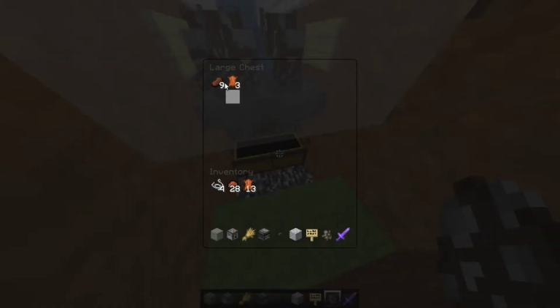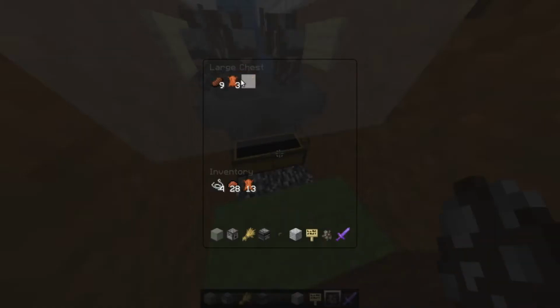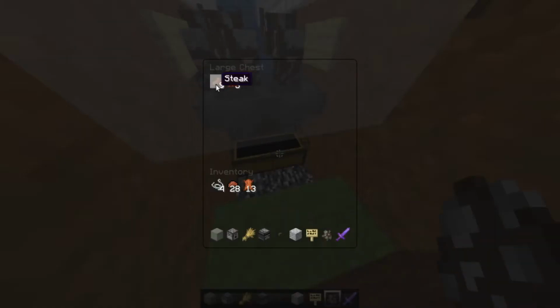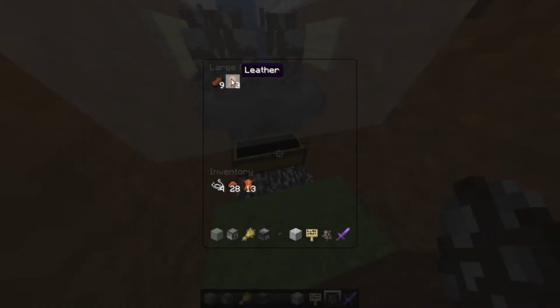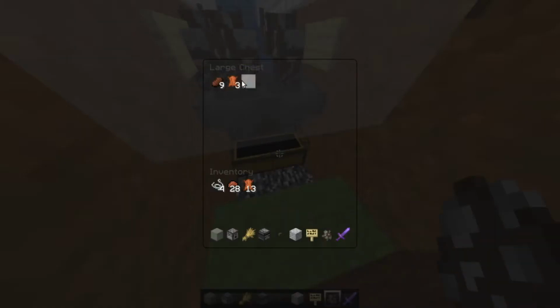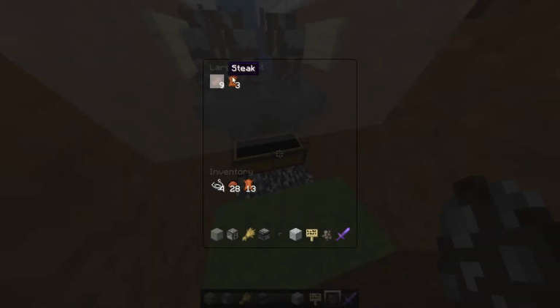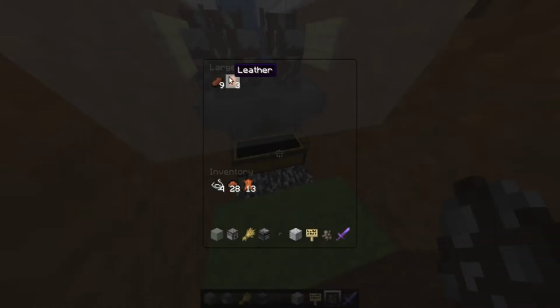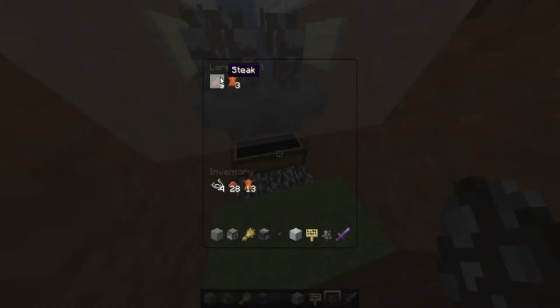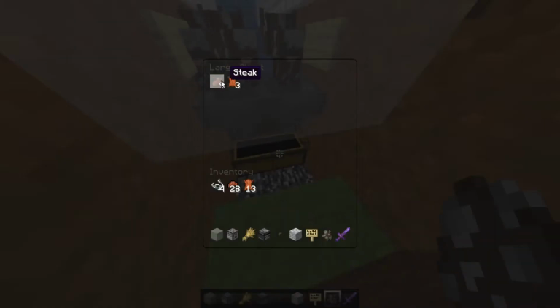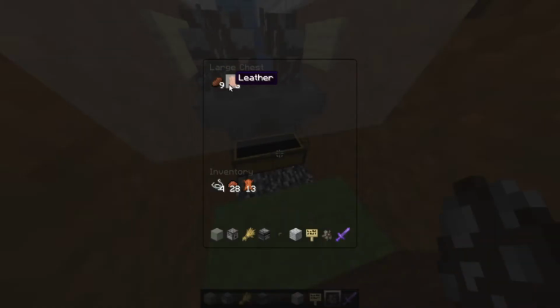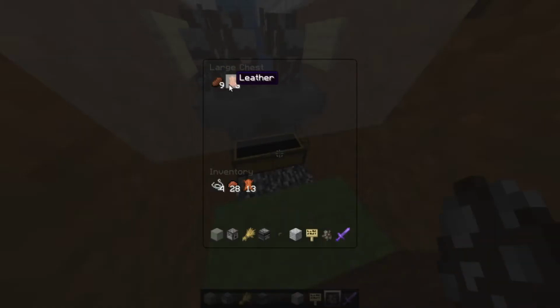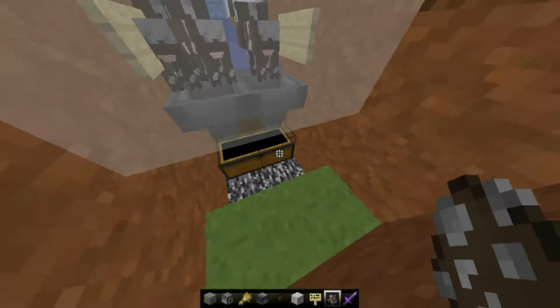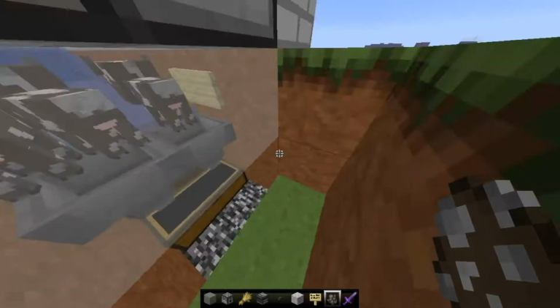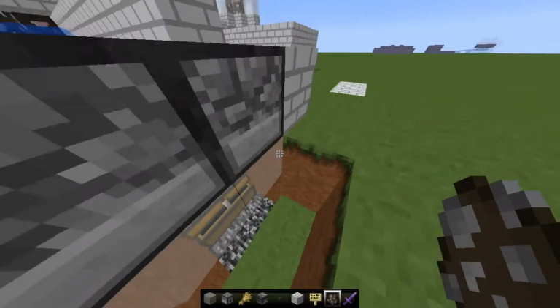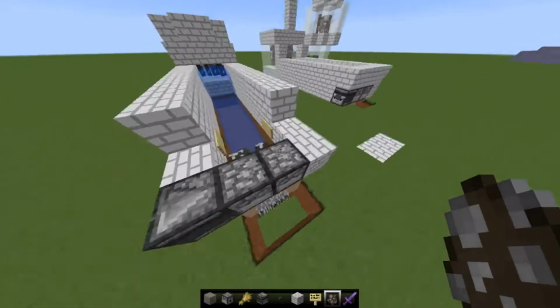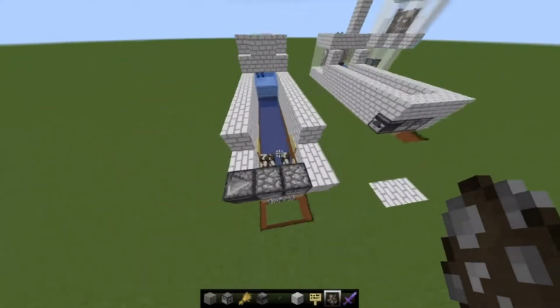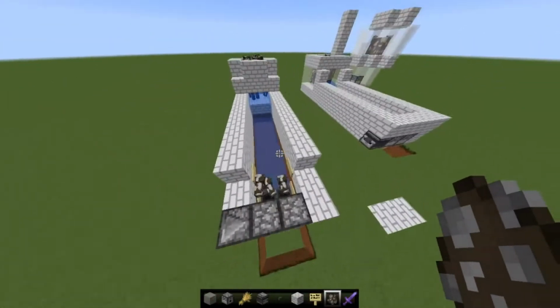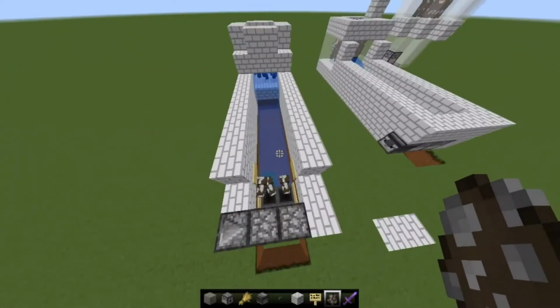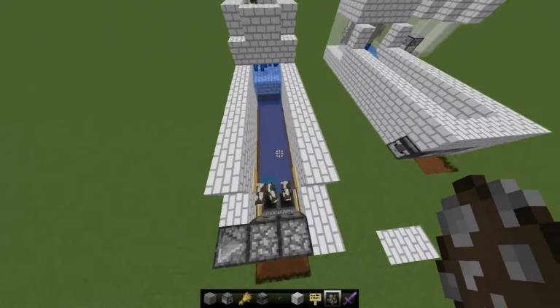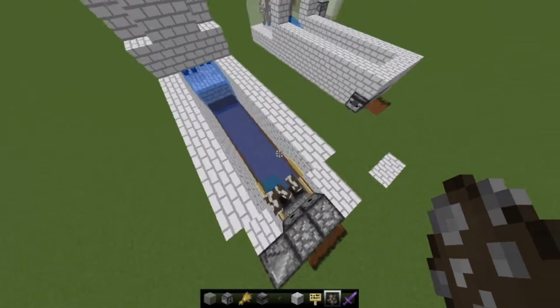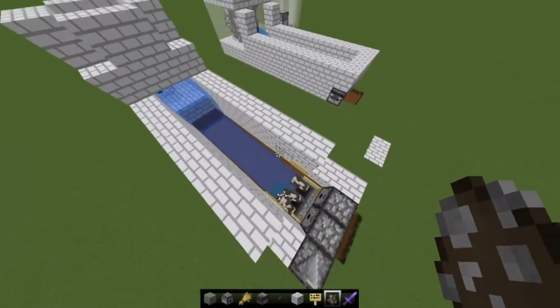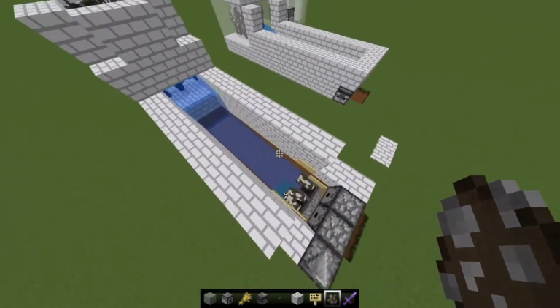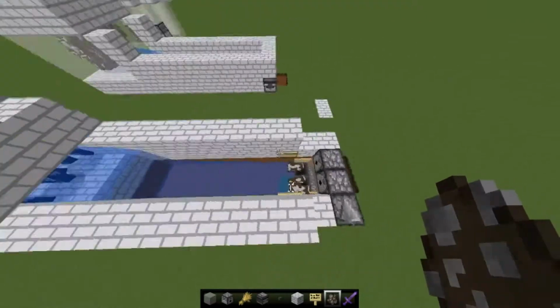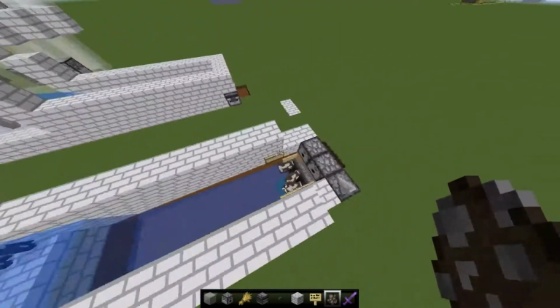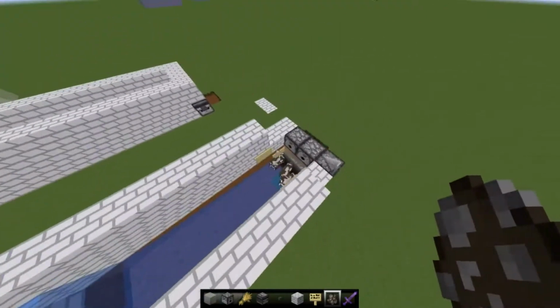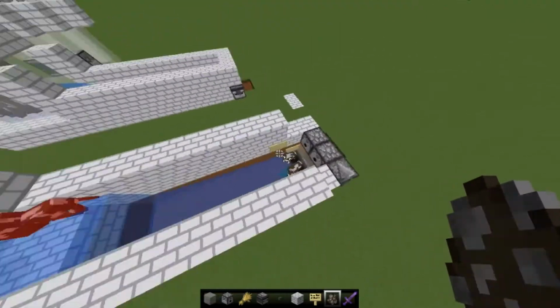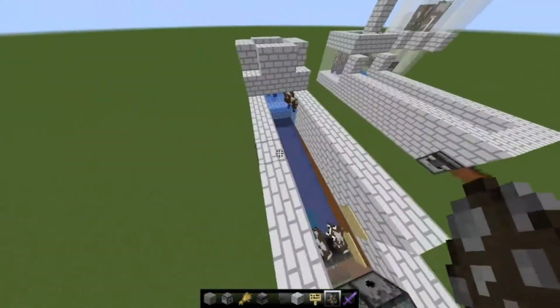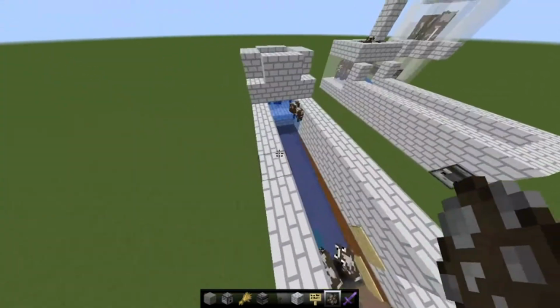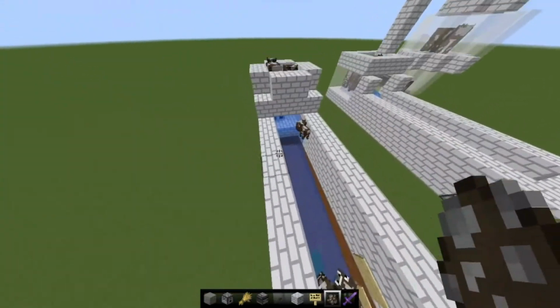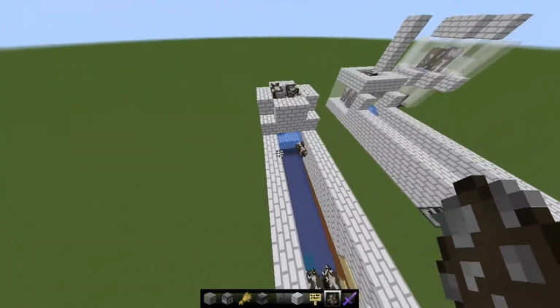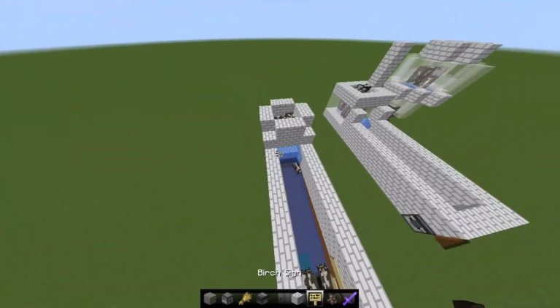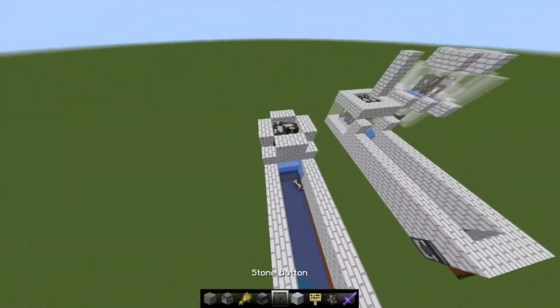As you can see, the hoppers feed into the chest. And that's basically how it works.